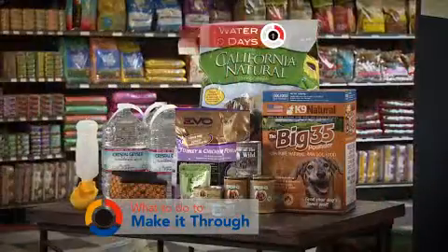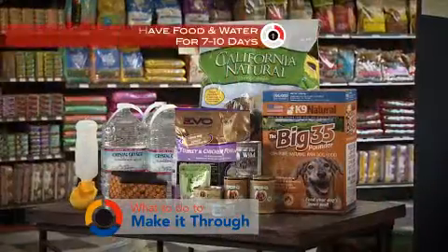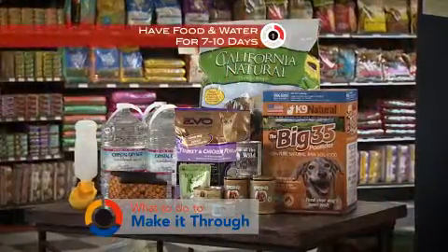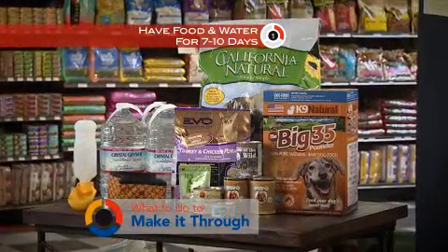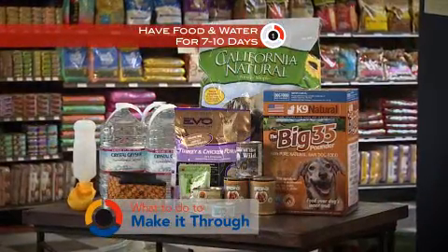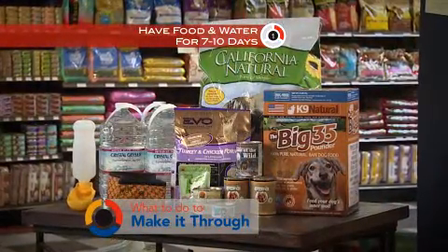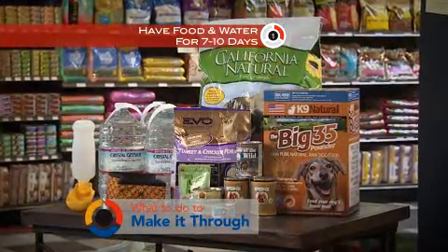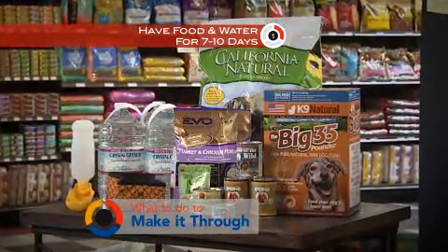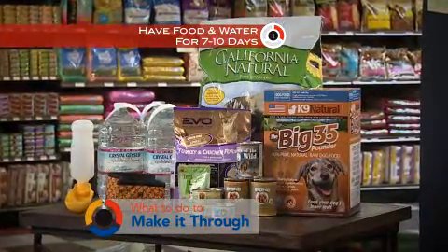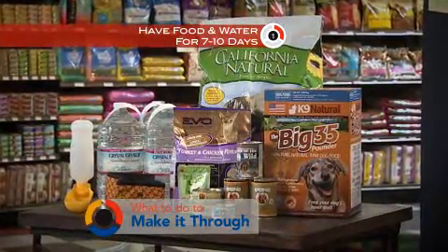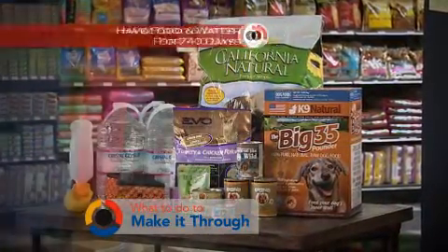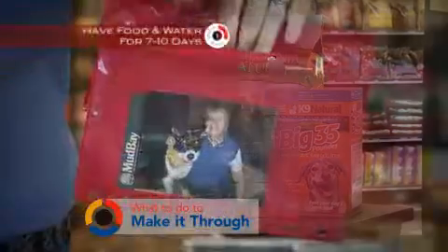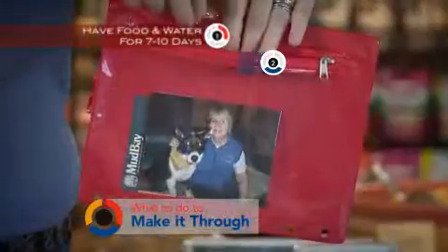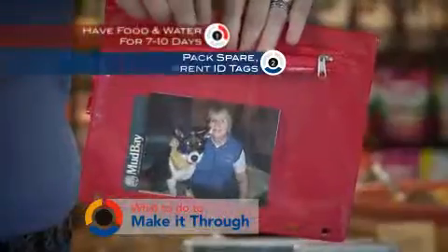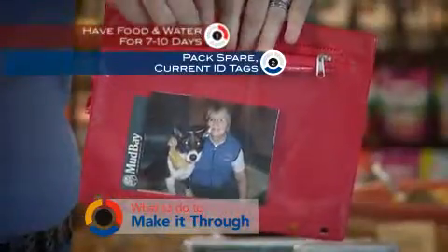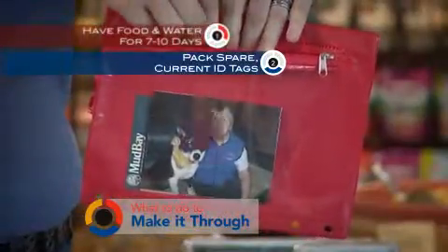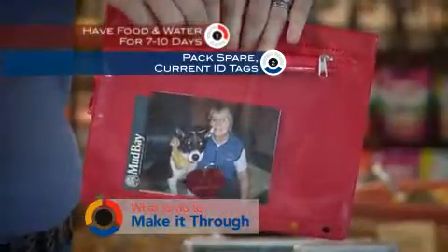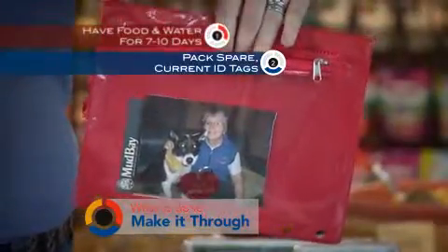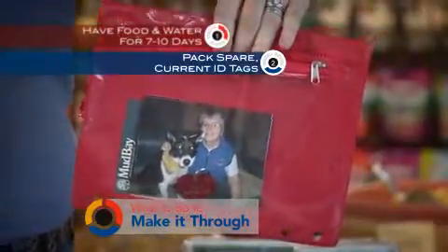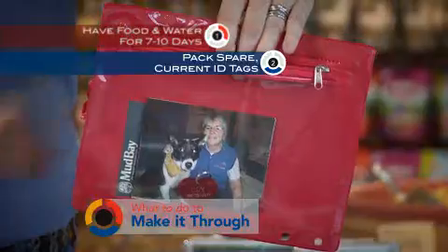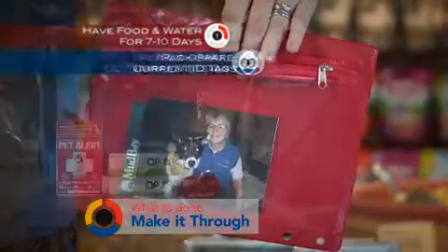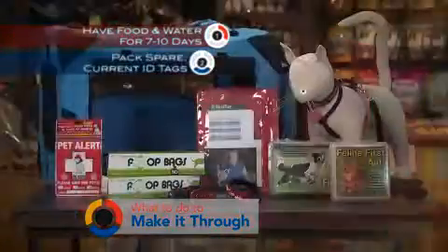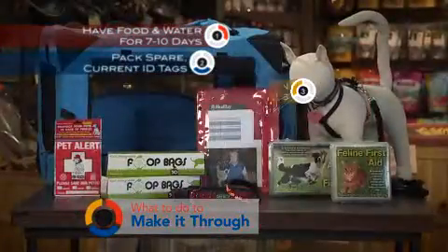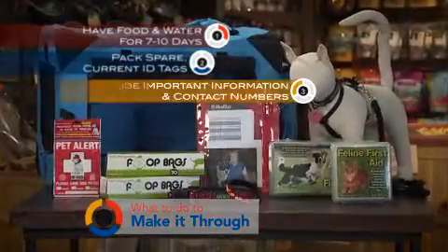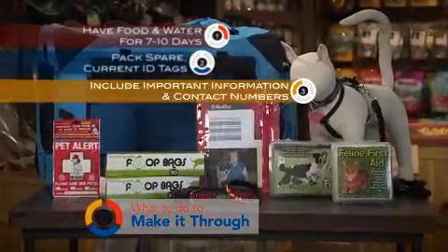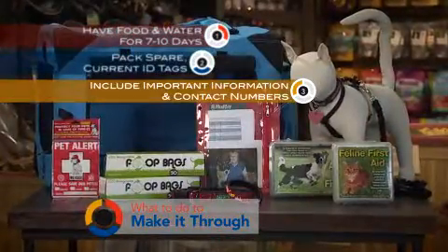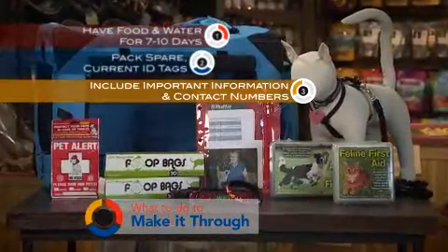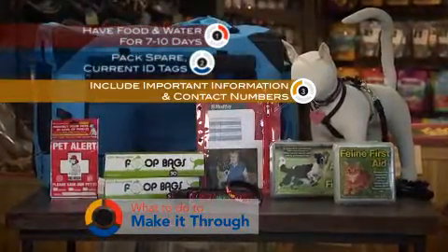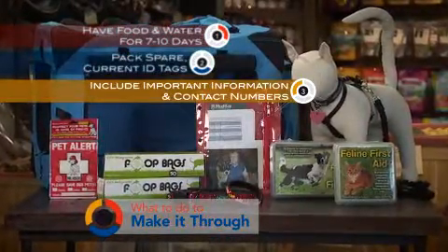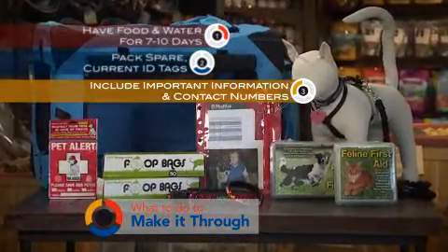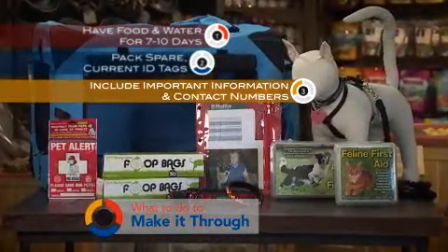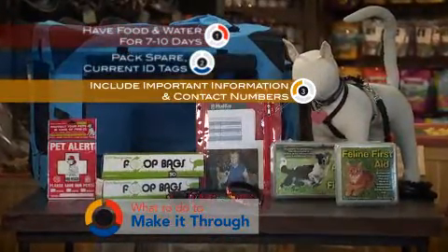Have food and water for 7 to 10 days. Pack spare current ID tags. And include important information and contact numbers.